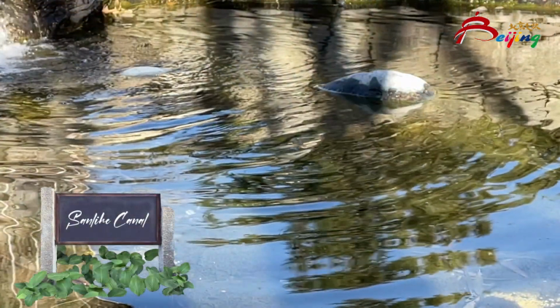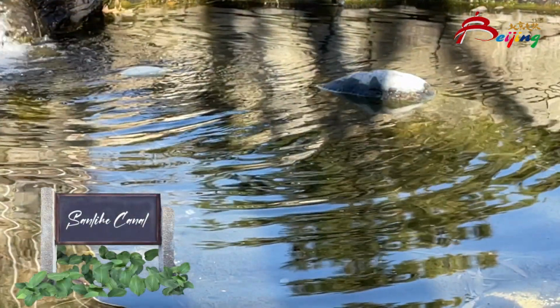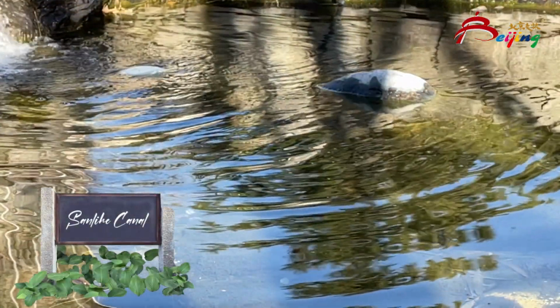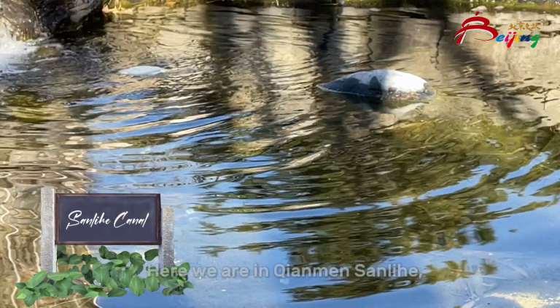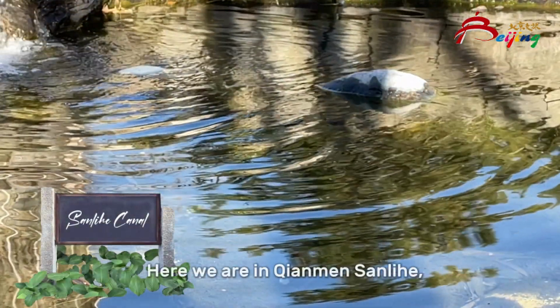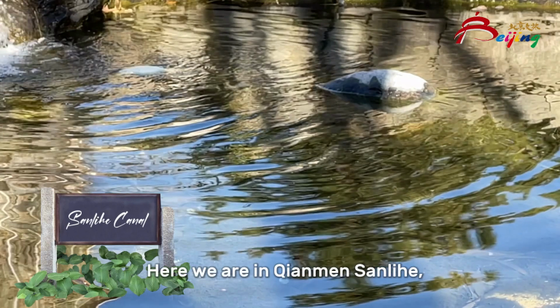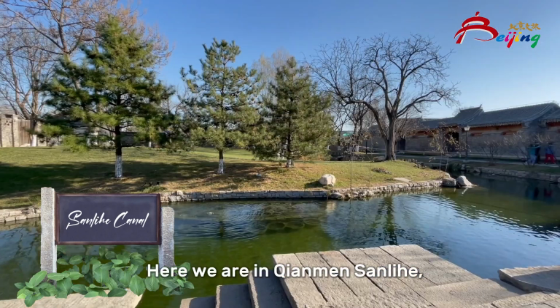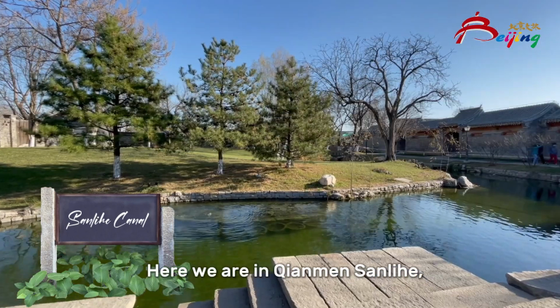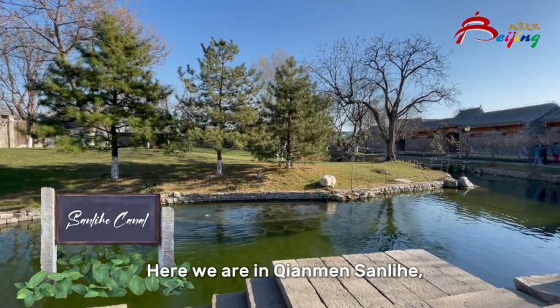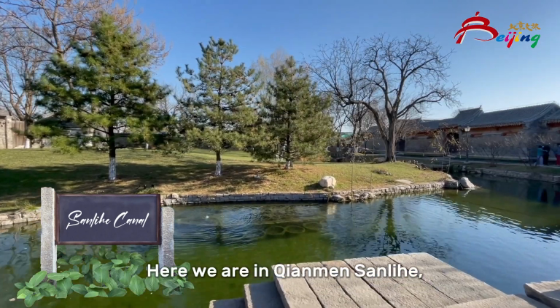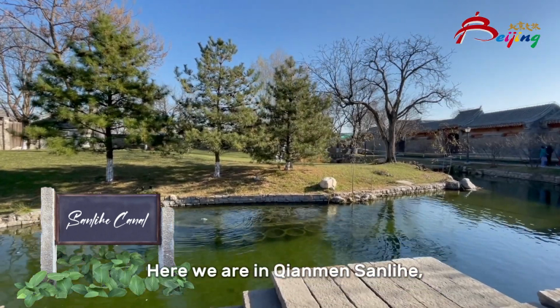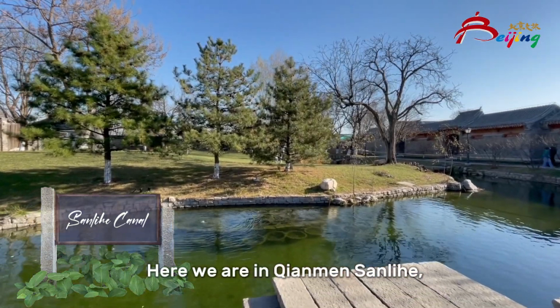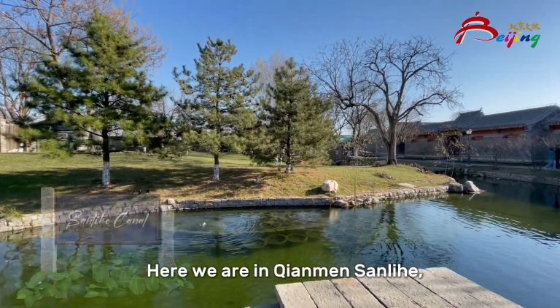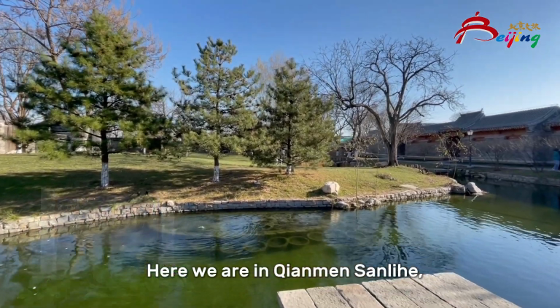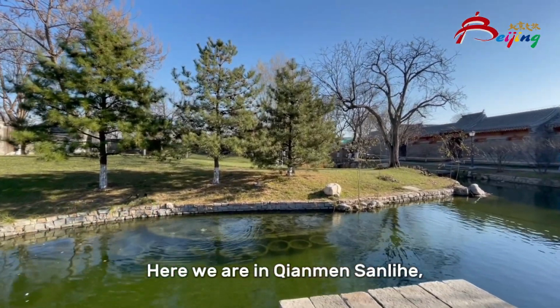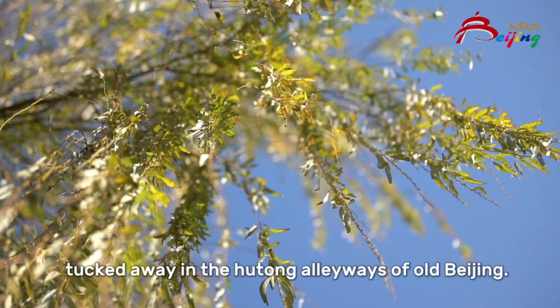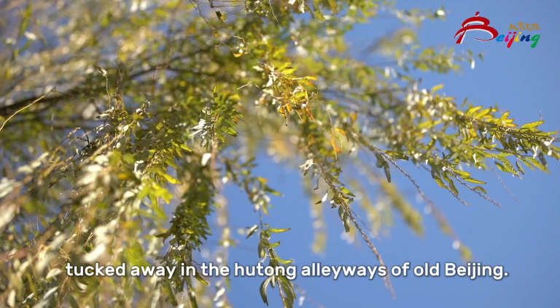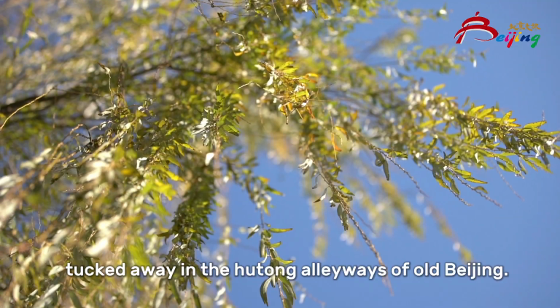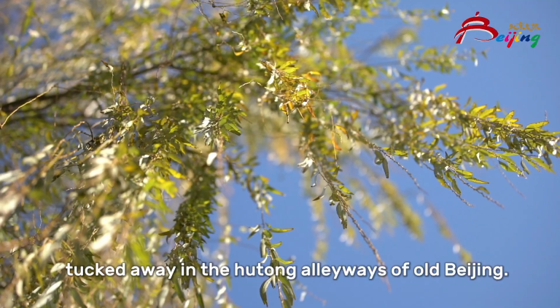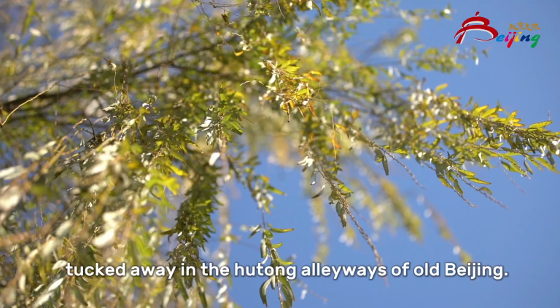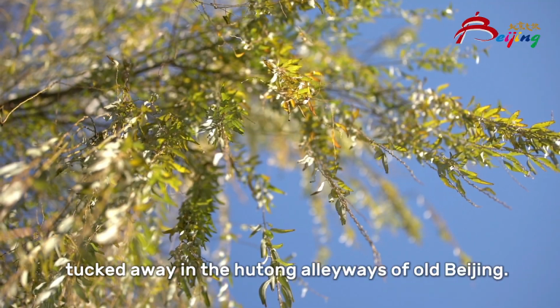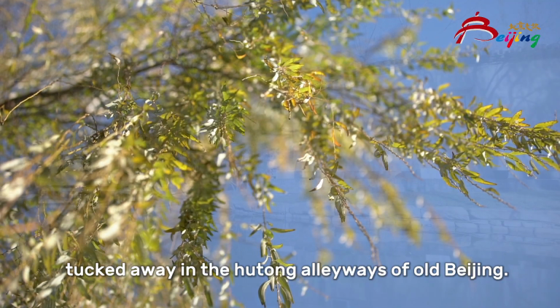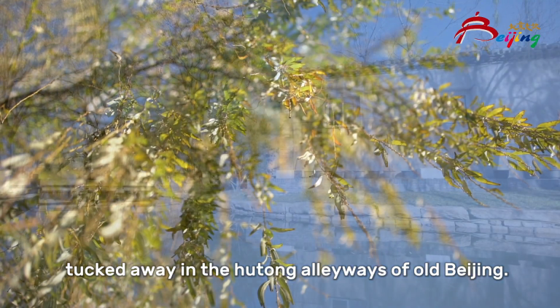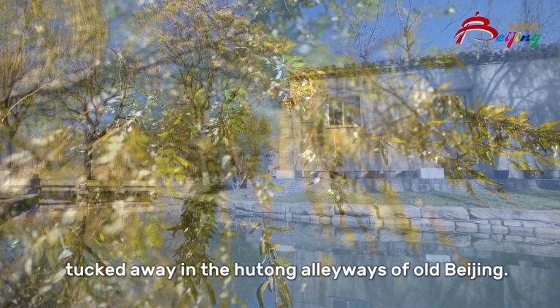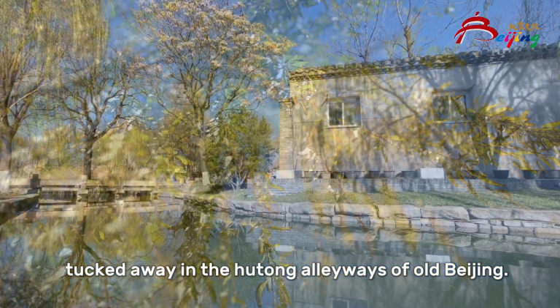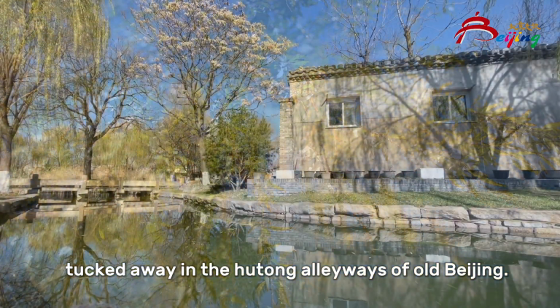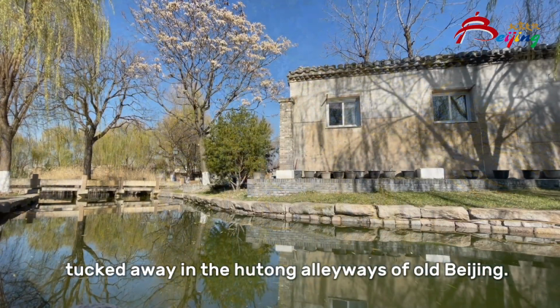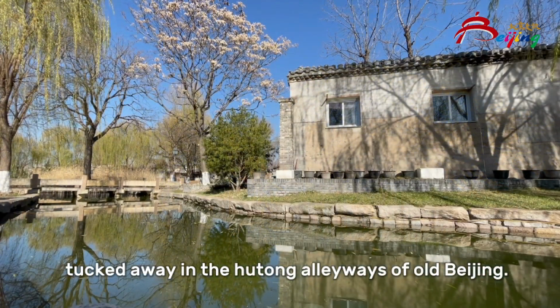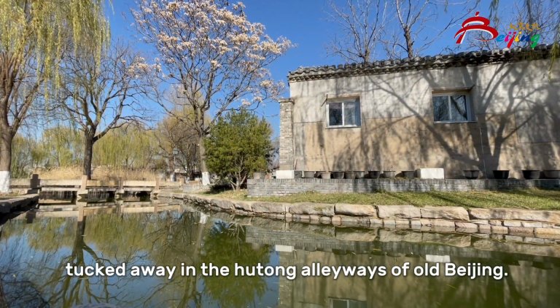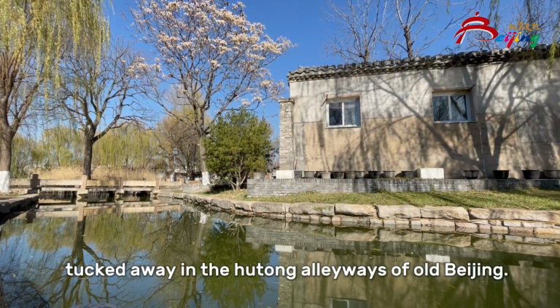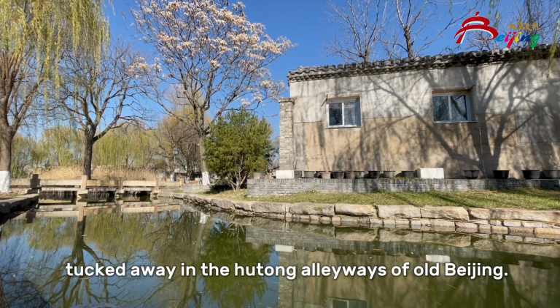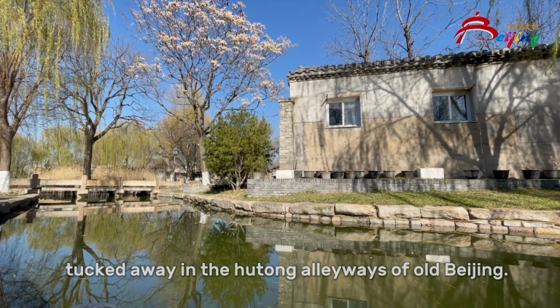Here we are in Tiananmen Sanlihe, tucked away in the Hutong alleyways of old Beijing.